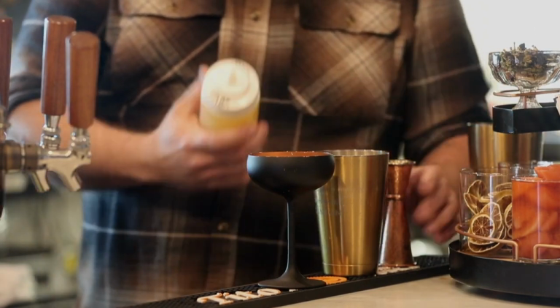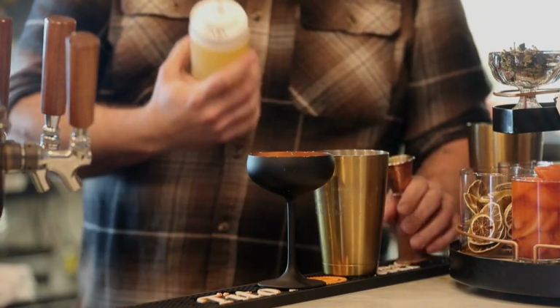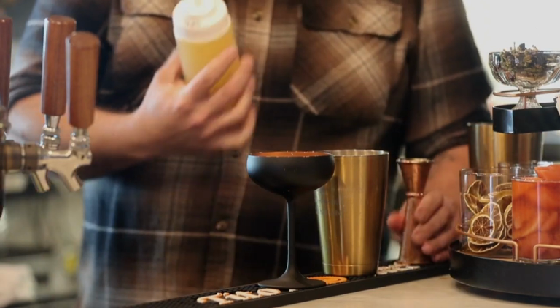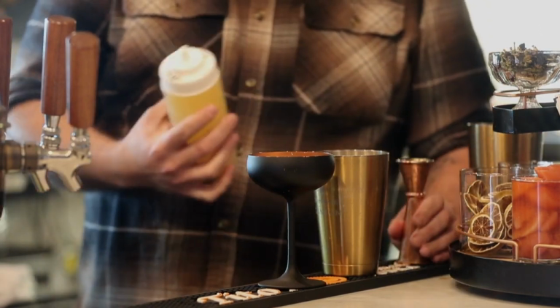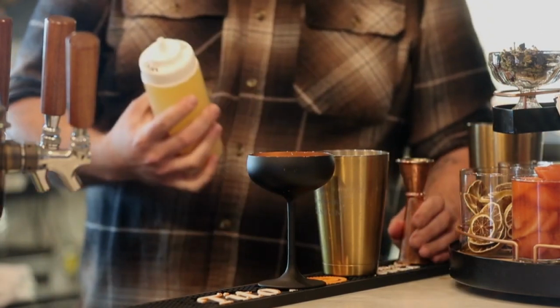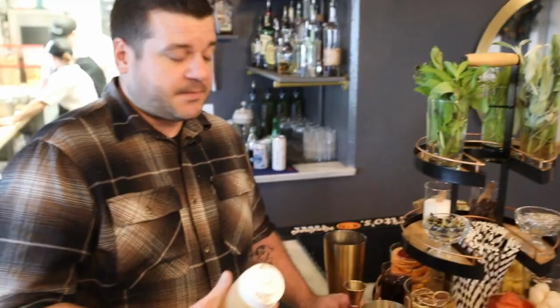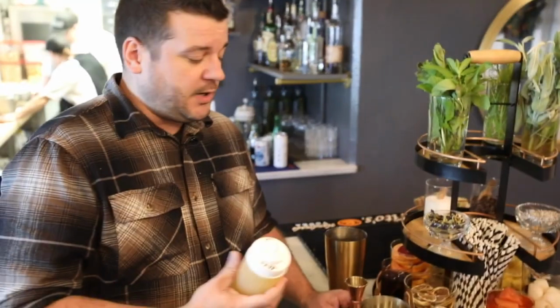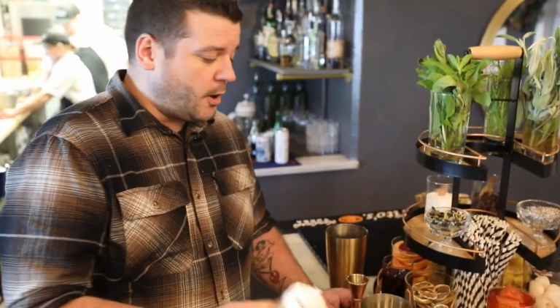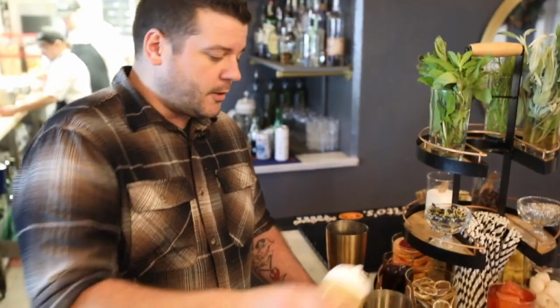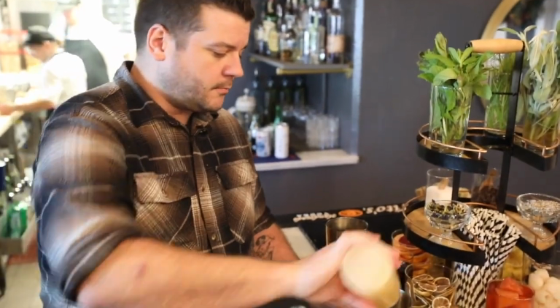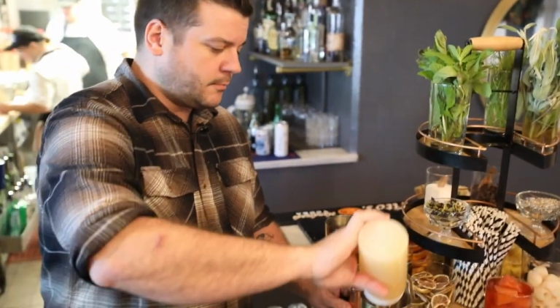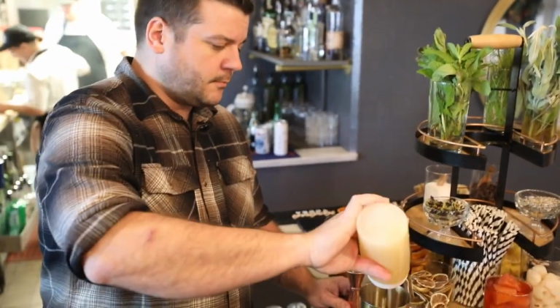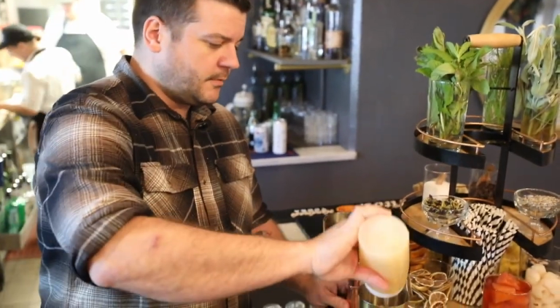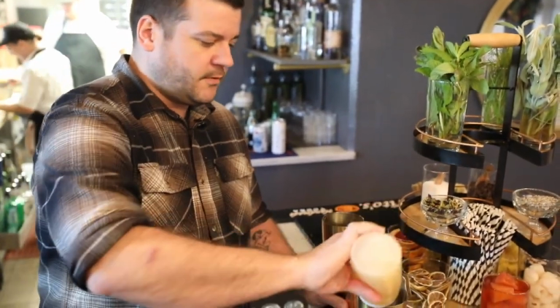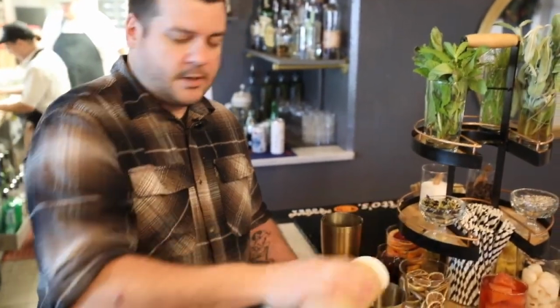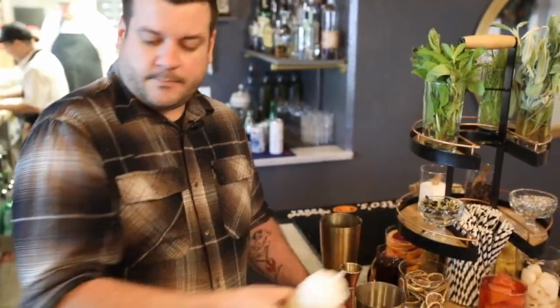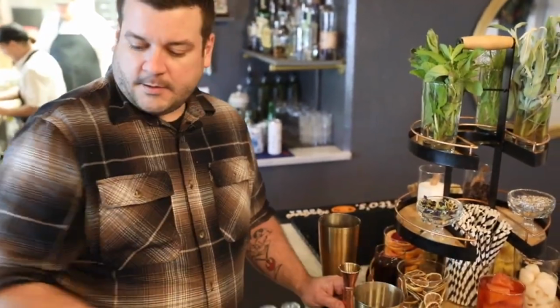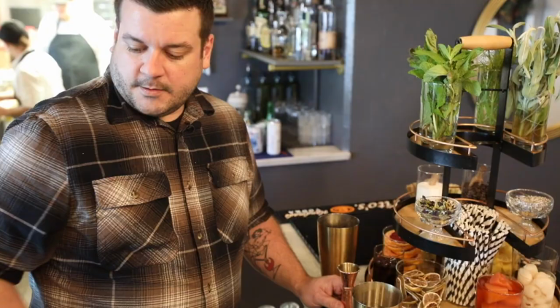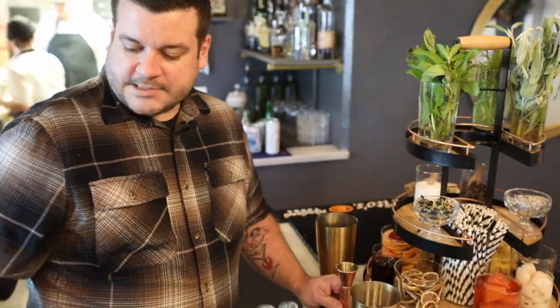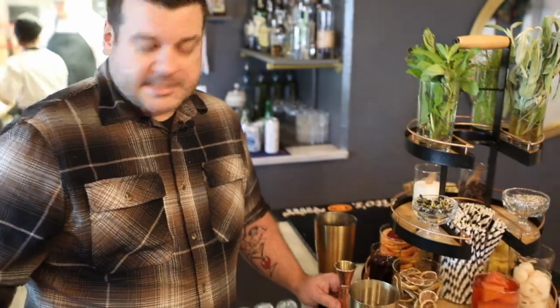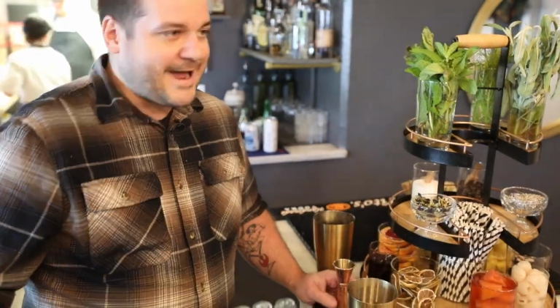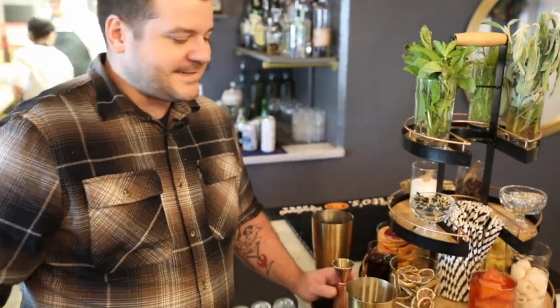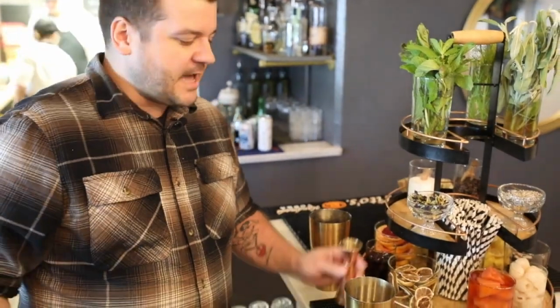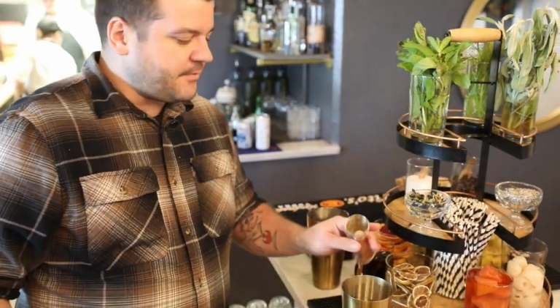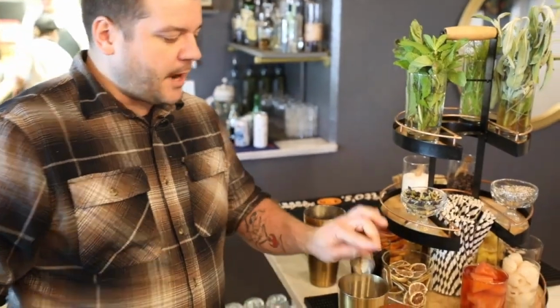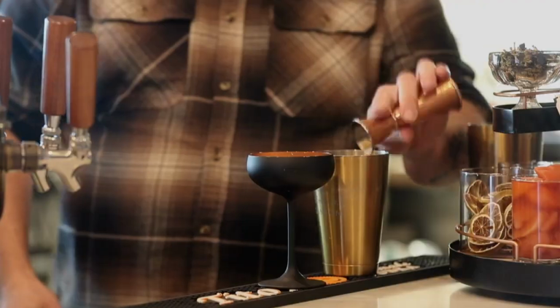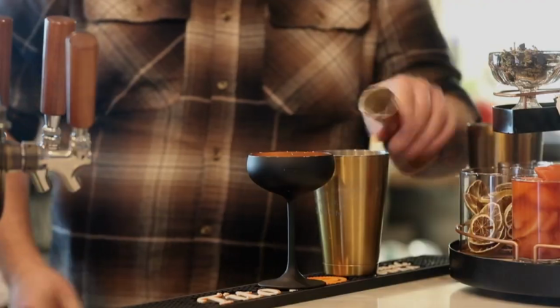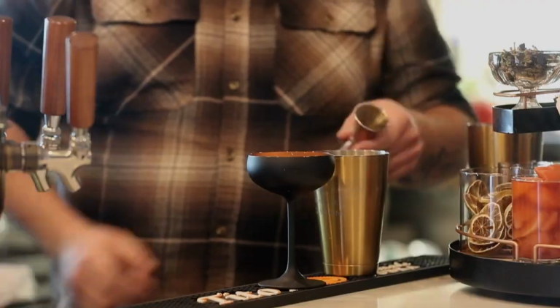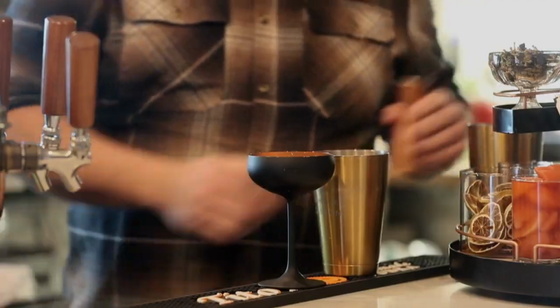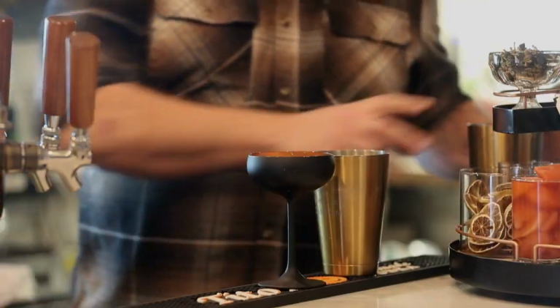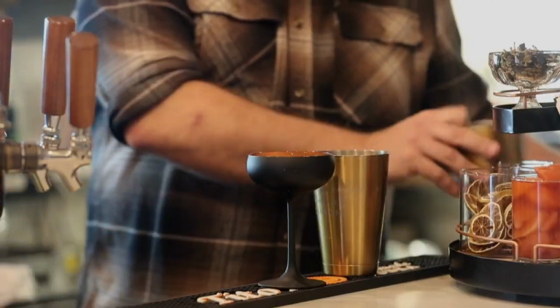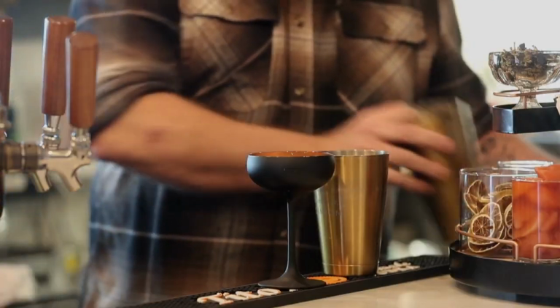It's chickpea water, if you will. That's just going to act as kind of a binder and a thickener for us.